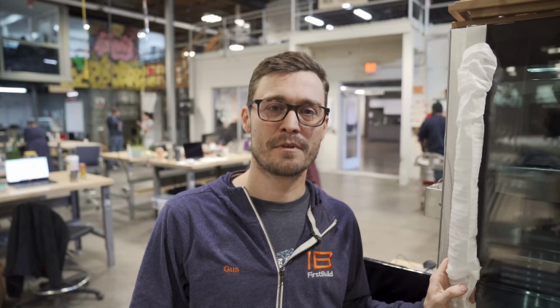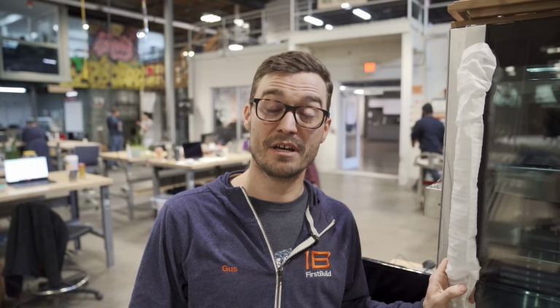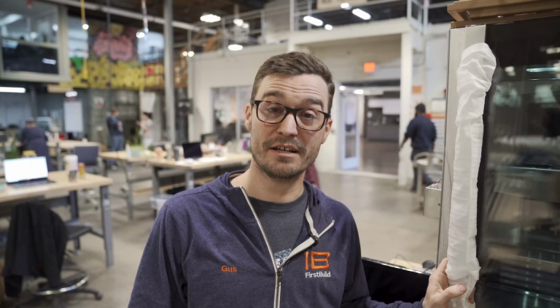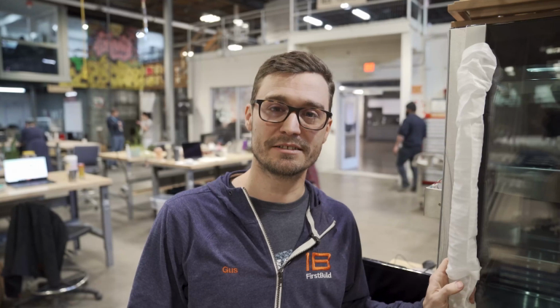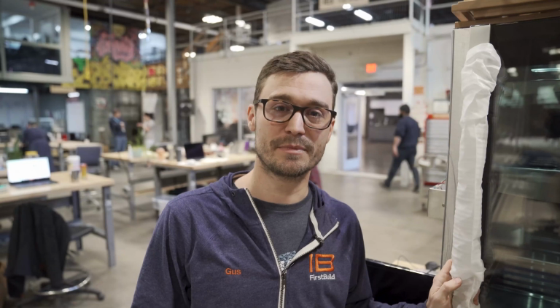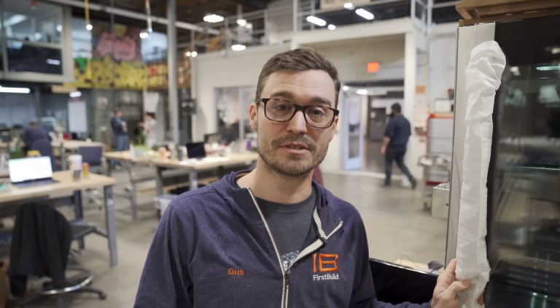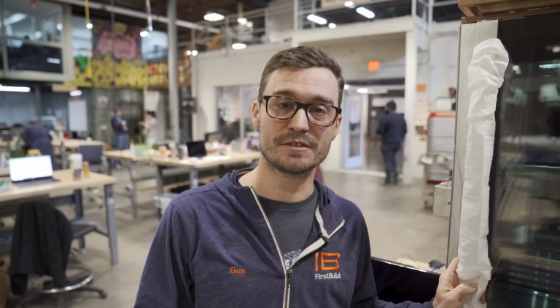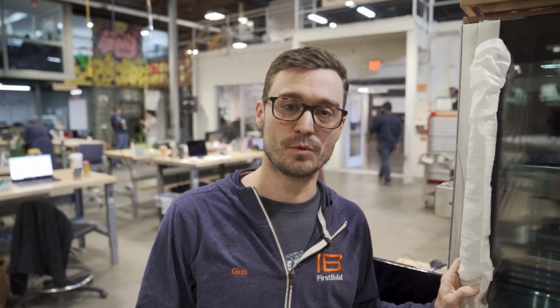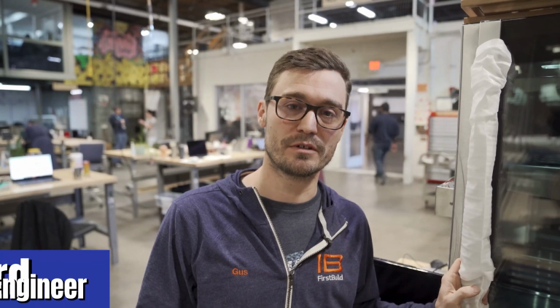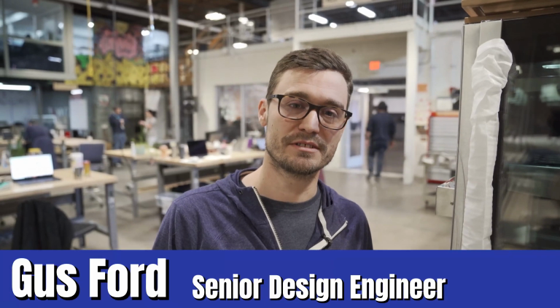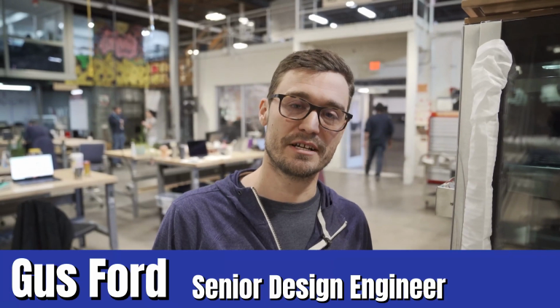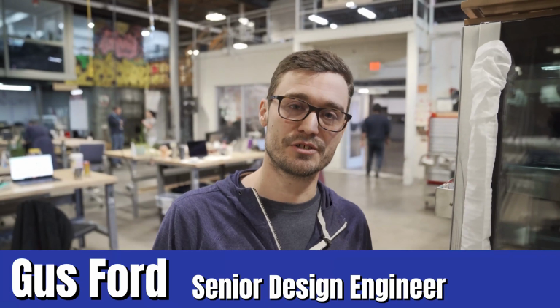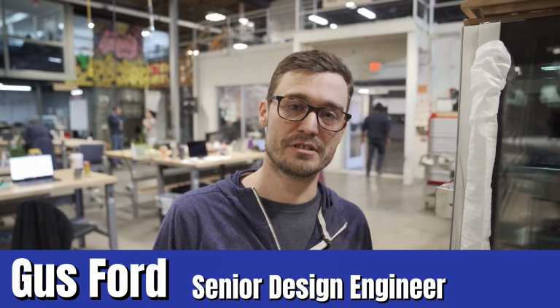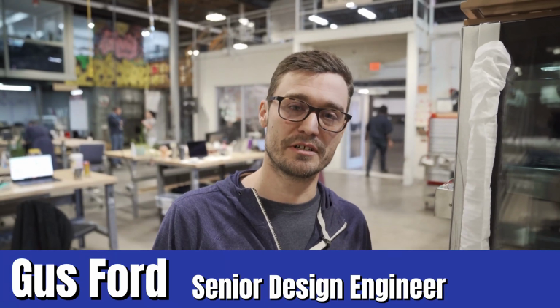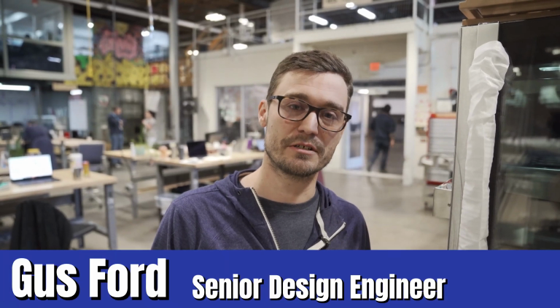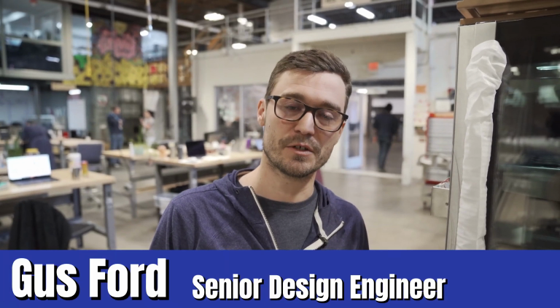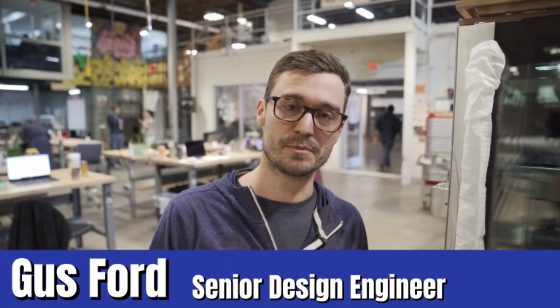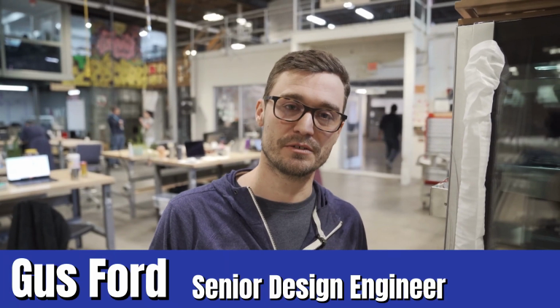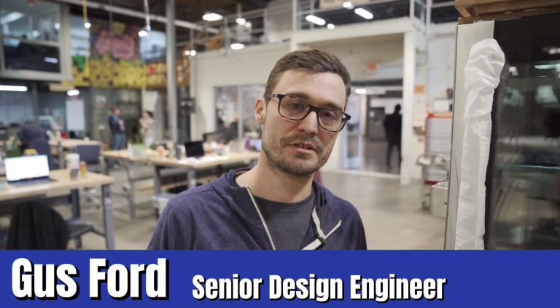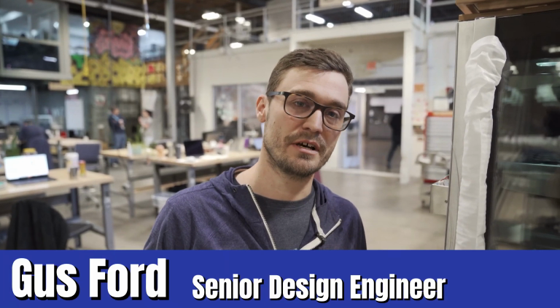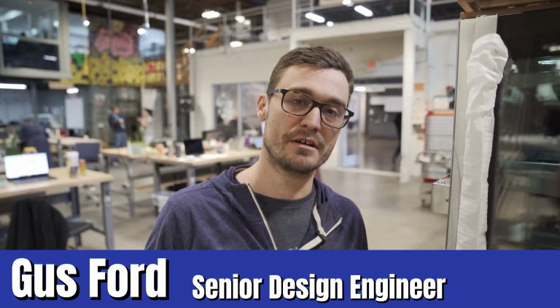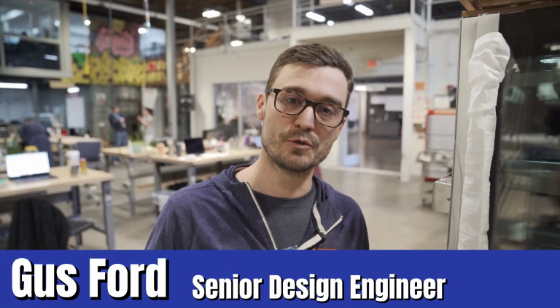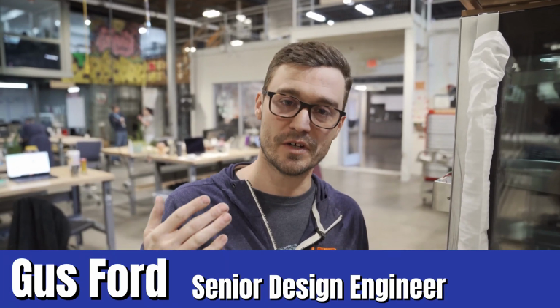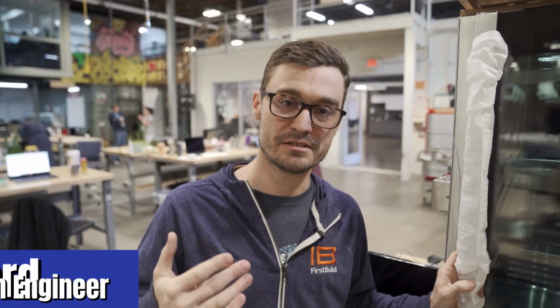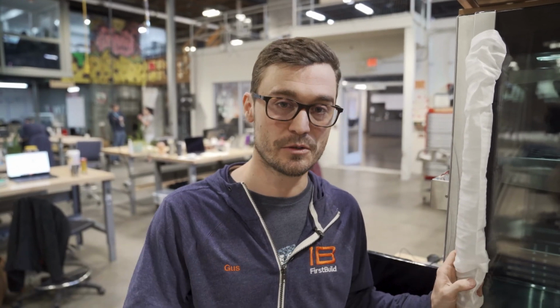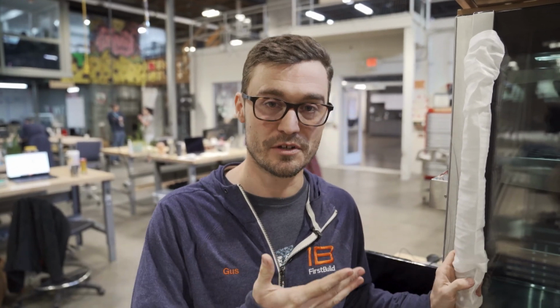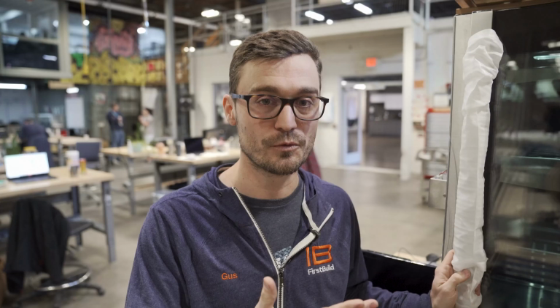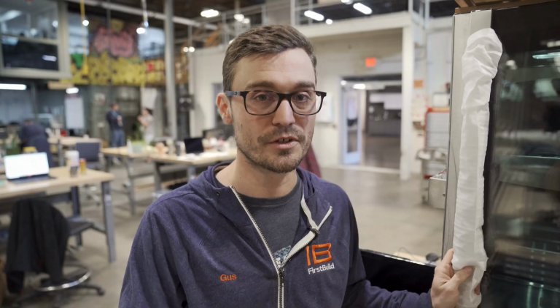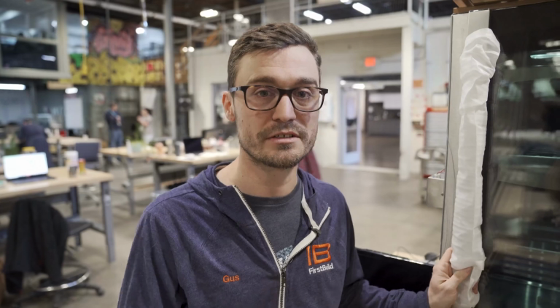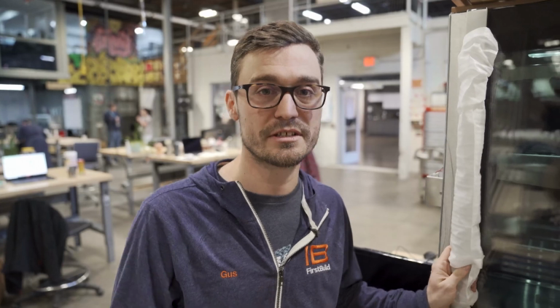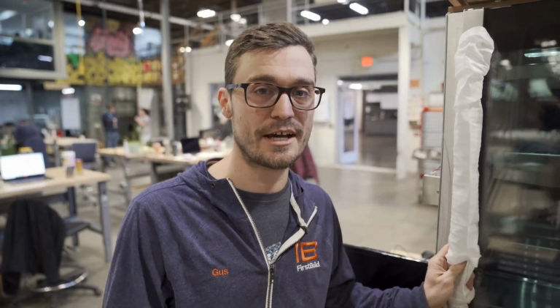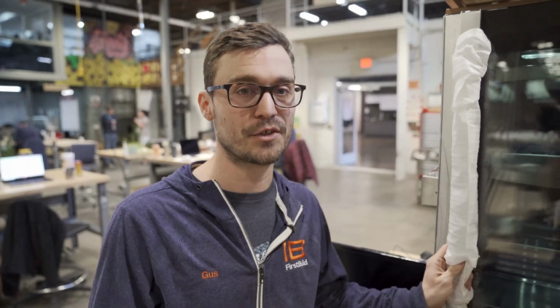Hey guys, my name is Gus Ford. I'm a design engineer down here at First Build. Here with an old friend, Cavern.